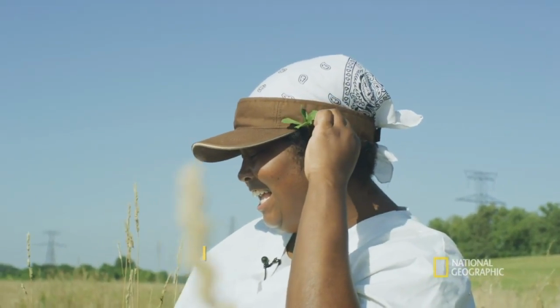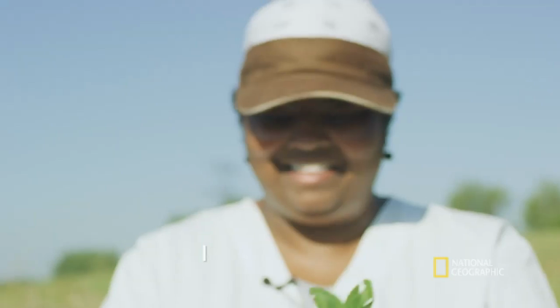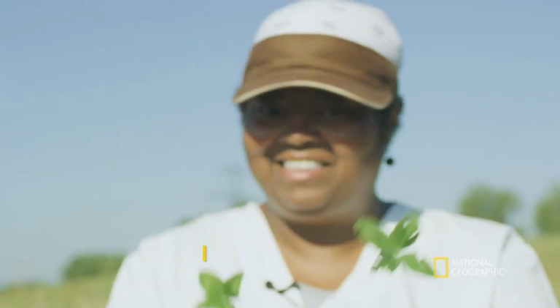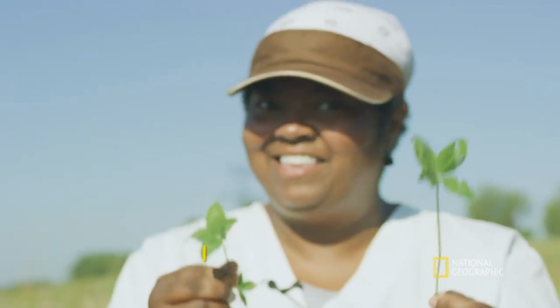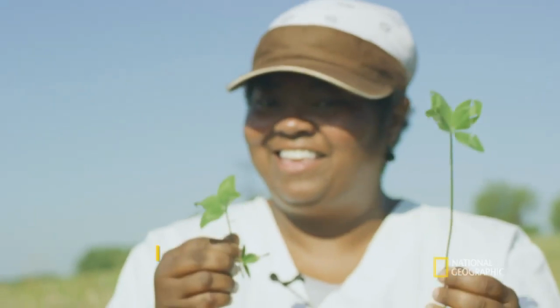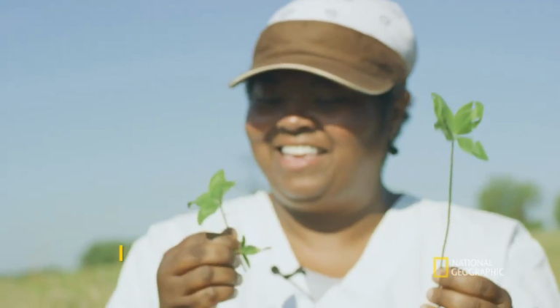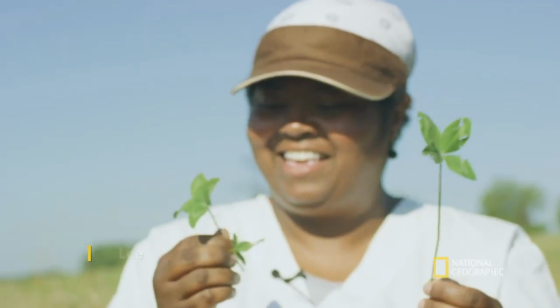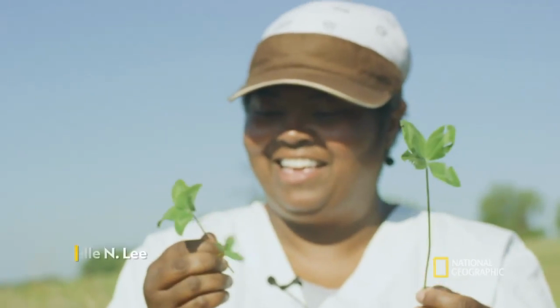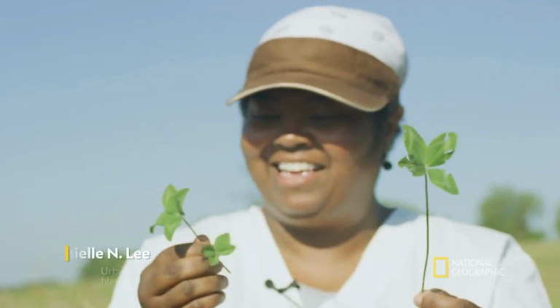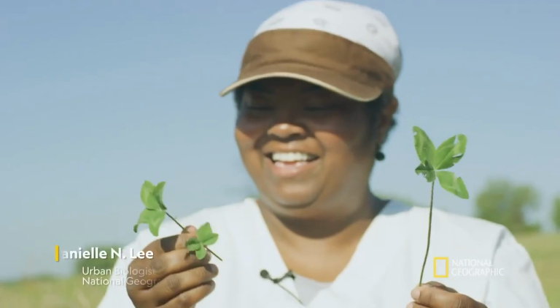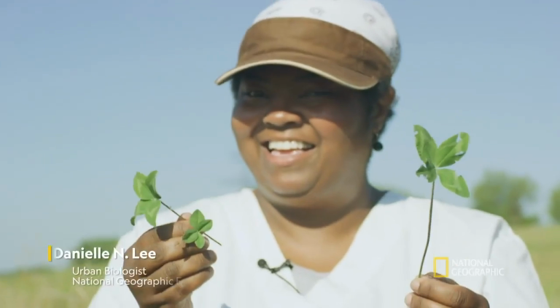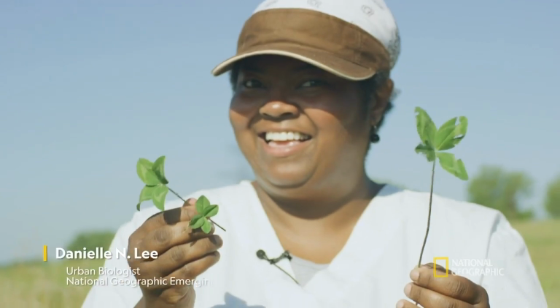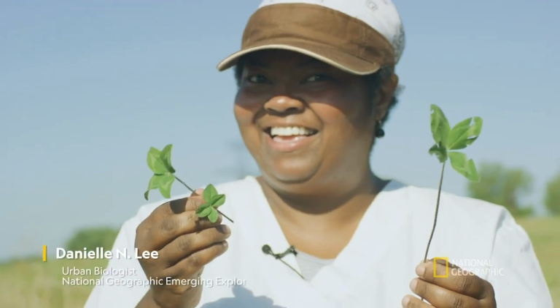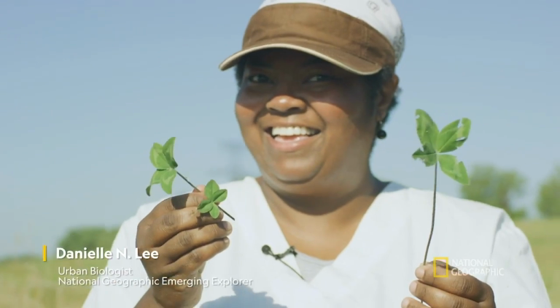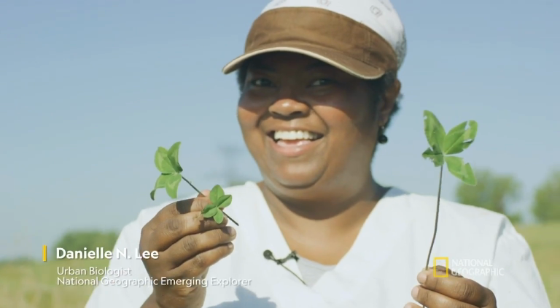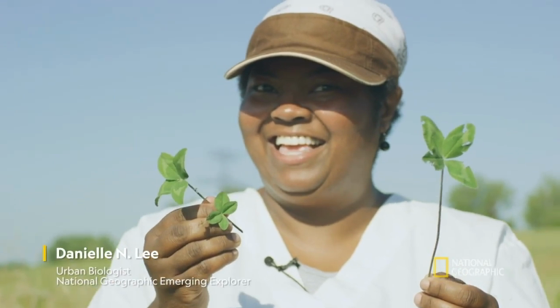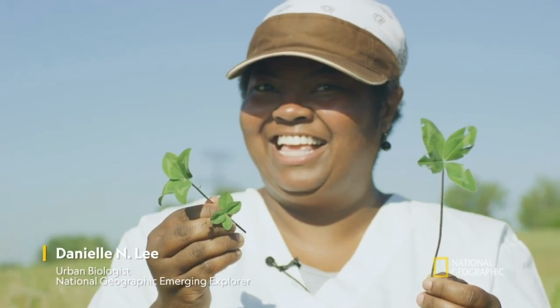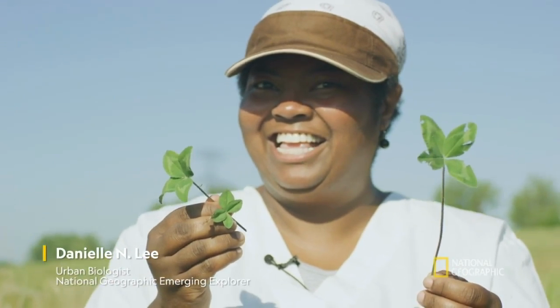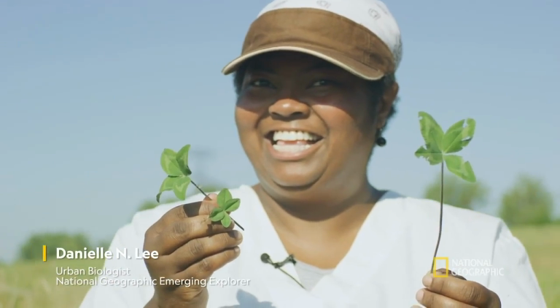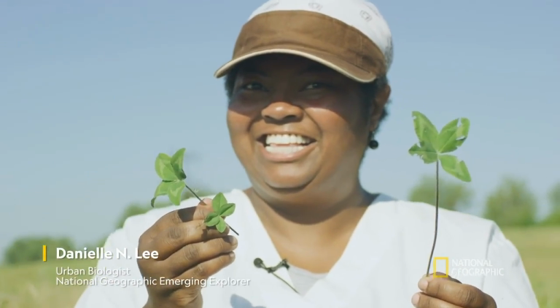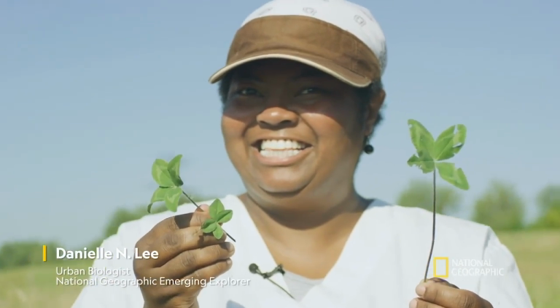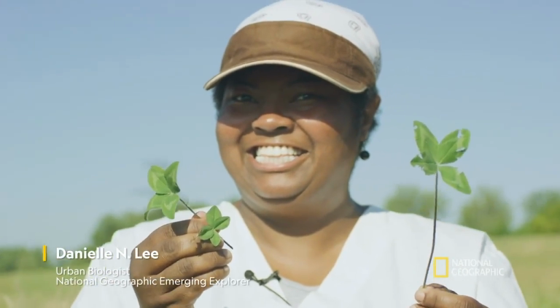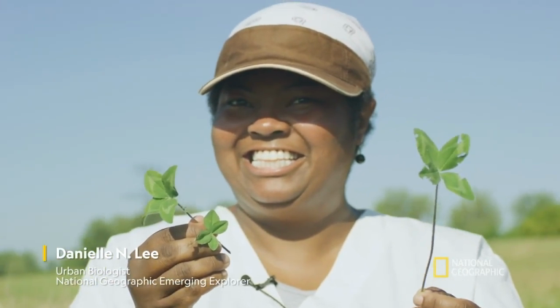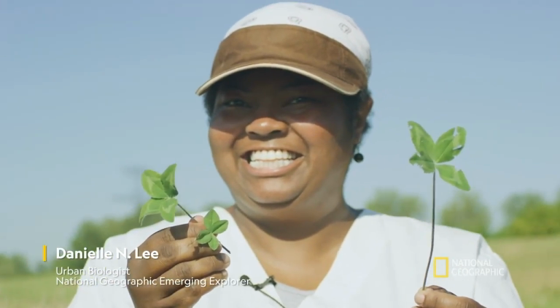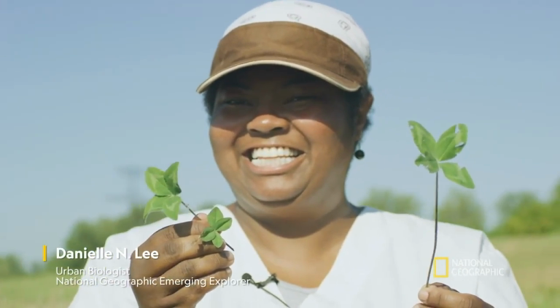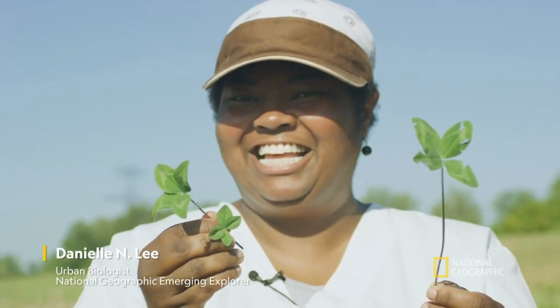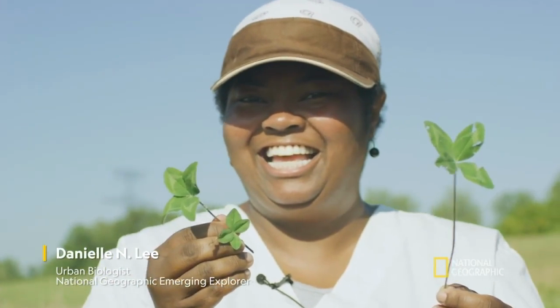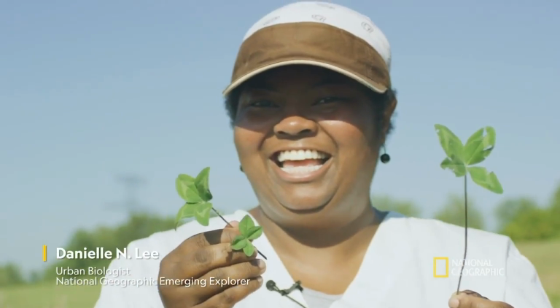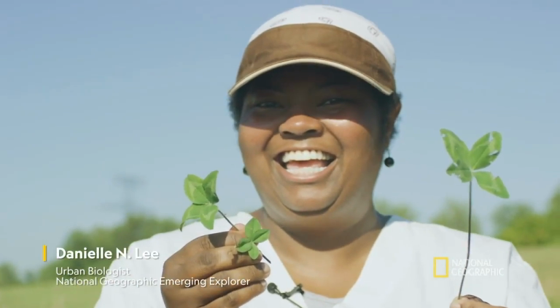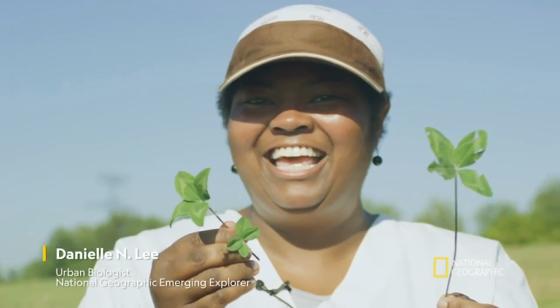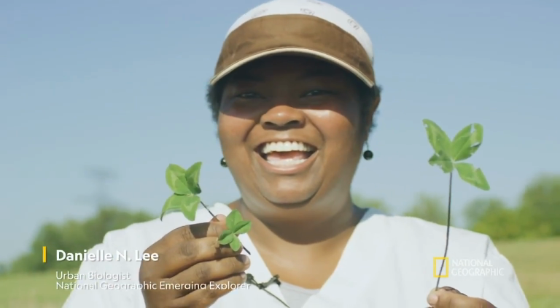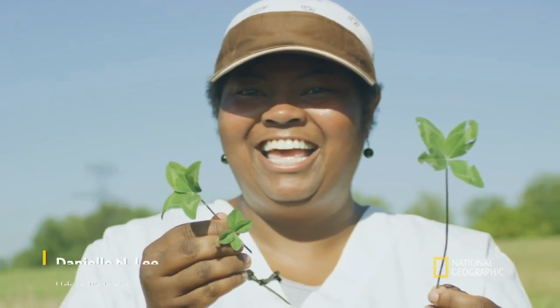I'm Danielle N. Lee. I'm a National Geographic Emerging Explorer and I study nuisance rodents.